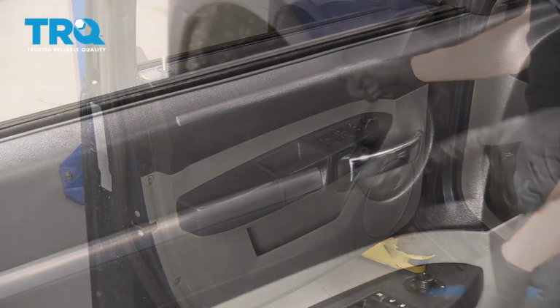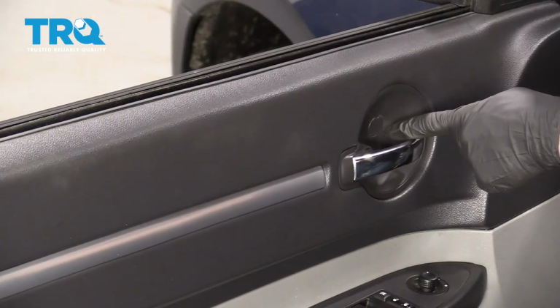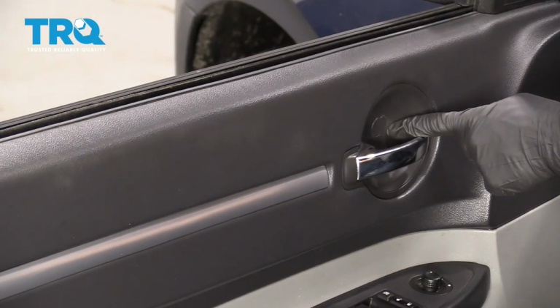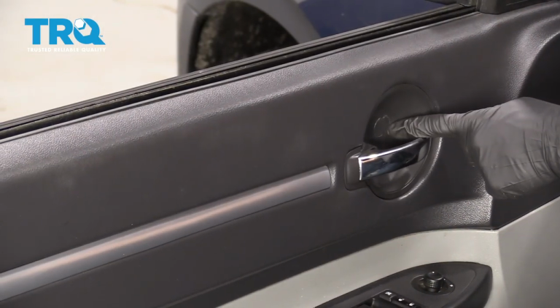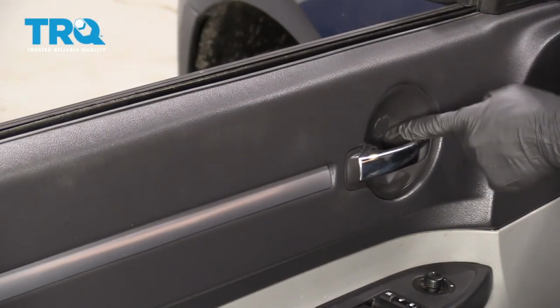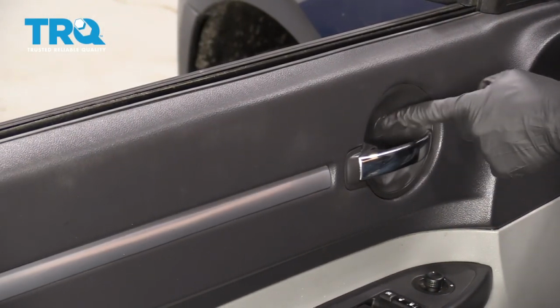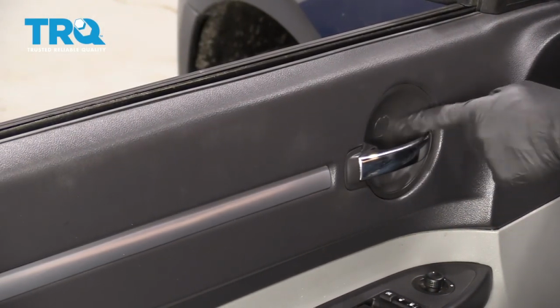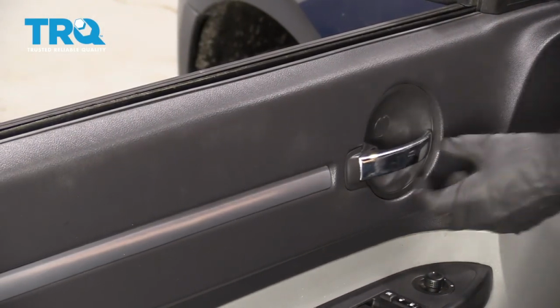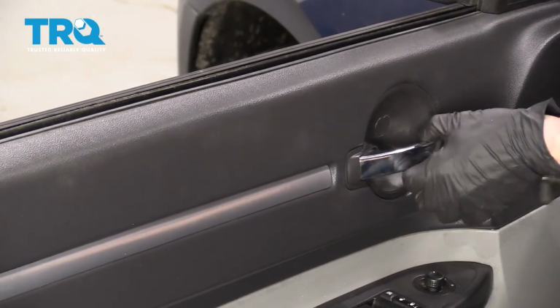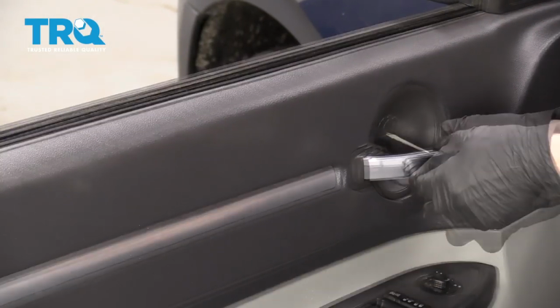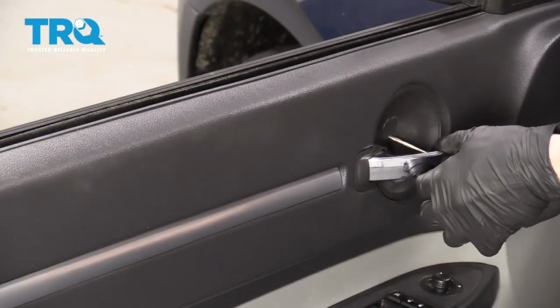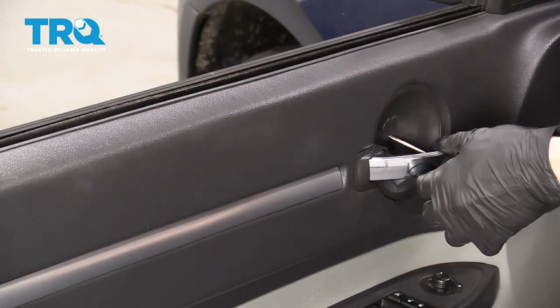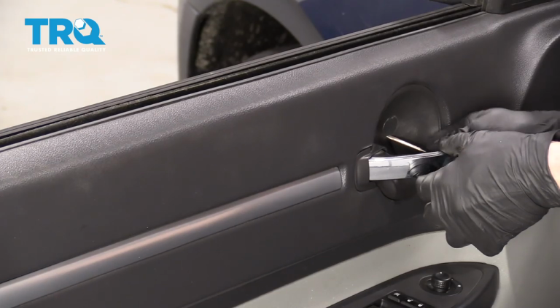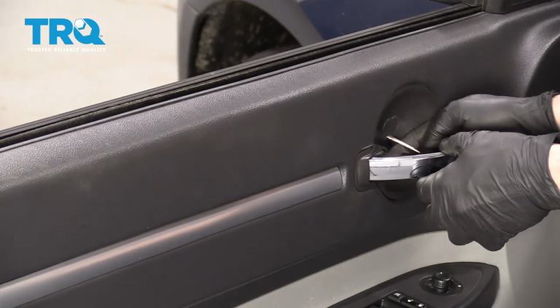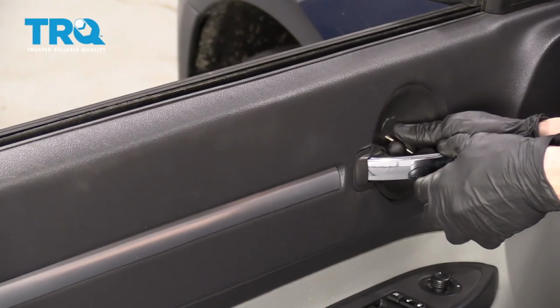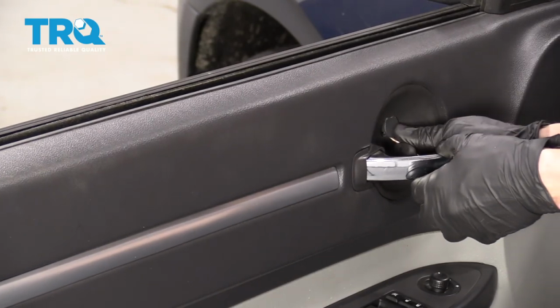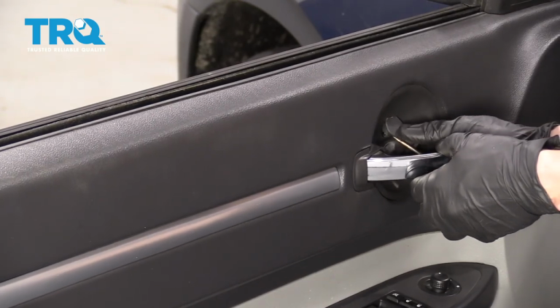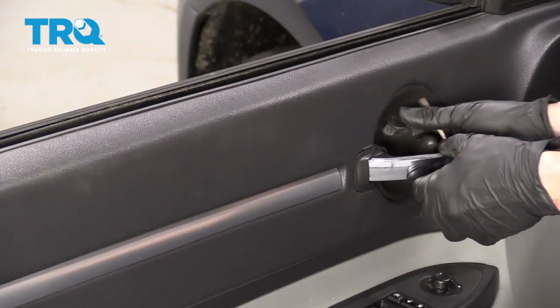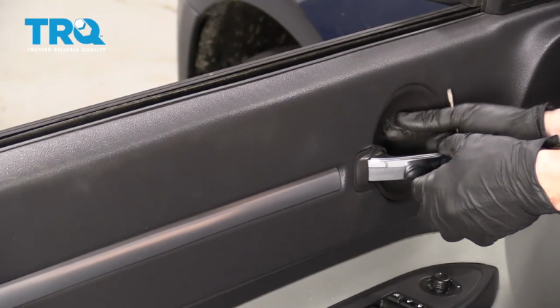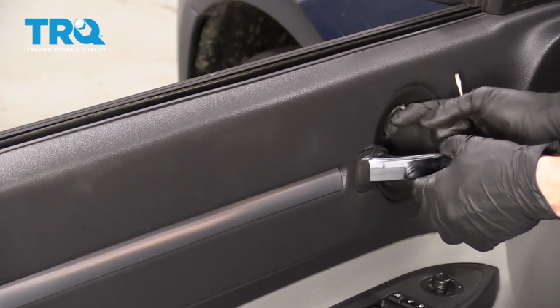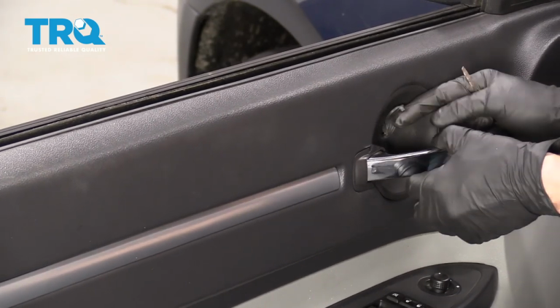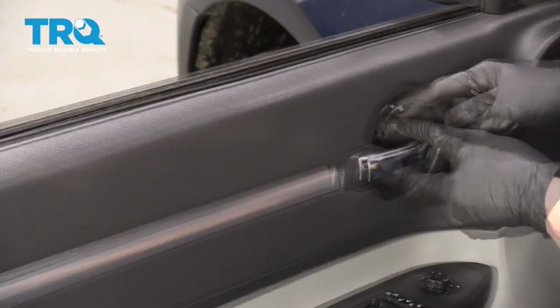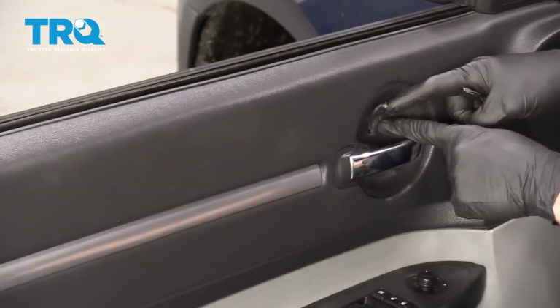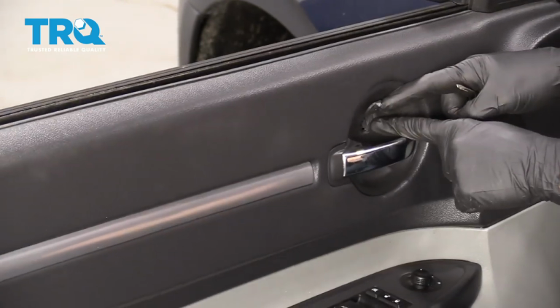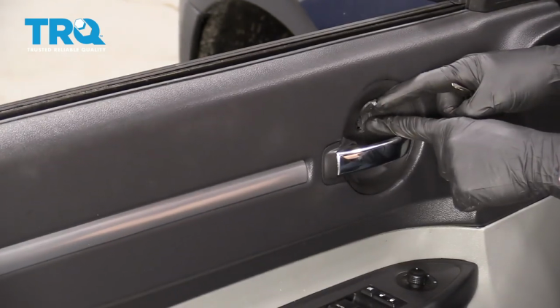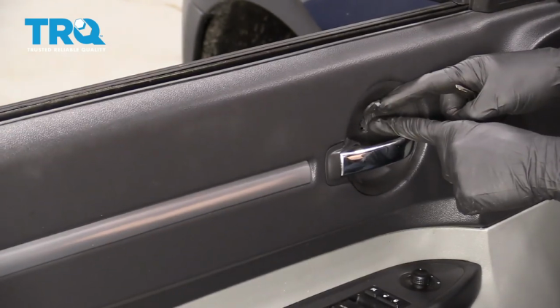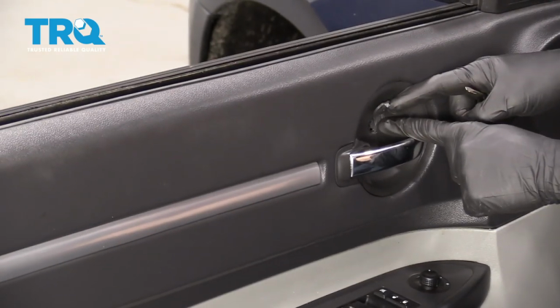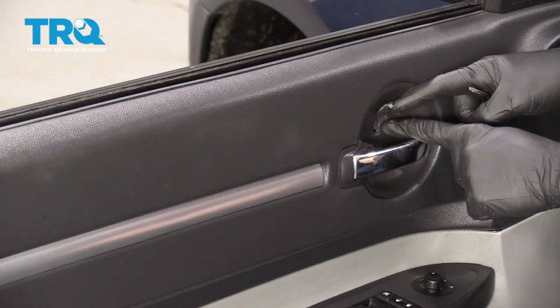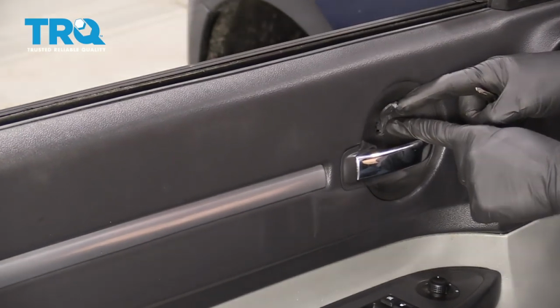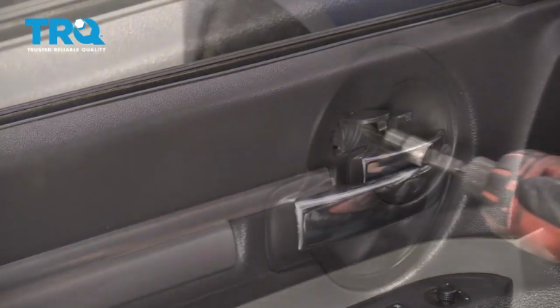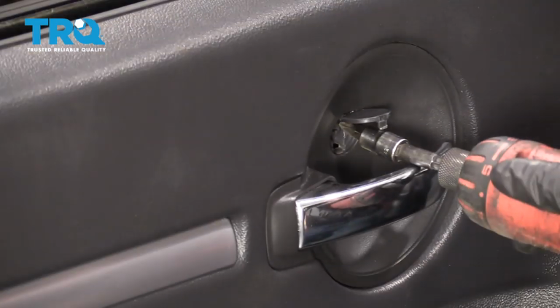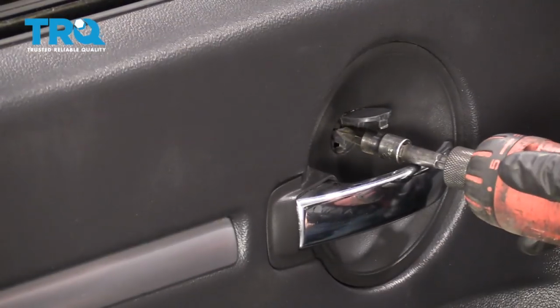We're gonna come right over here. You can see this little hatch. I'm just gonna grab my pocket screwdriver and pop it right out of there. Behind there, you're gonna see a Phillips head screw. Remove it.